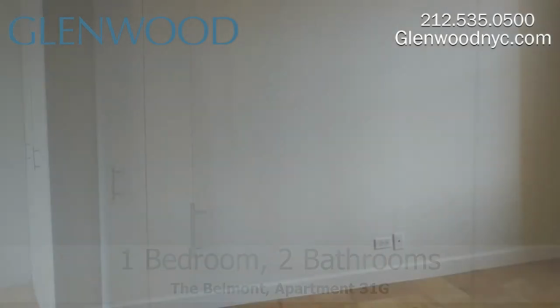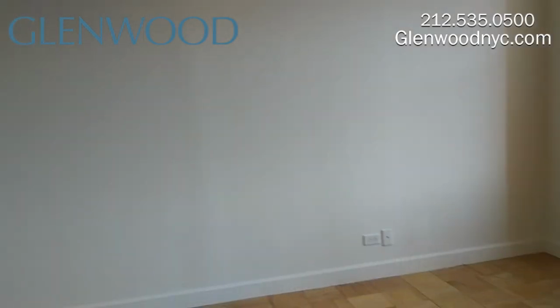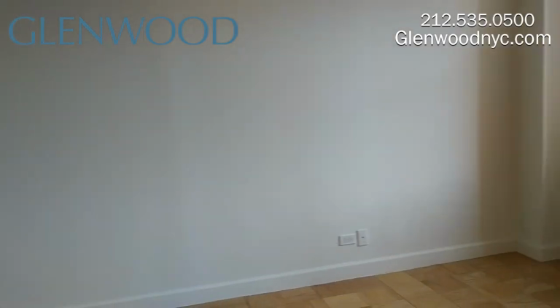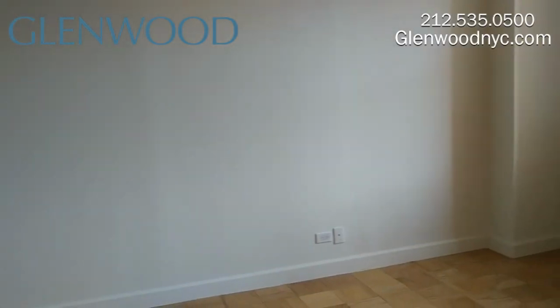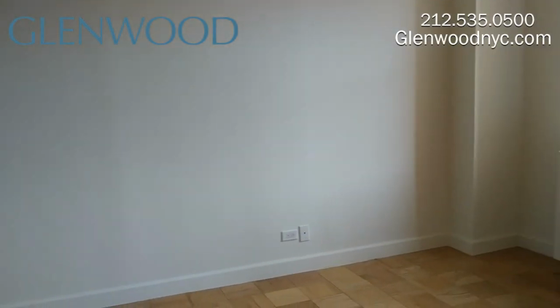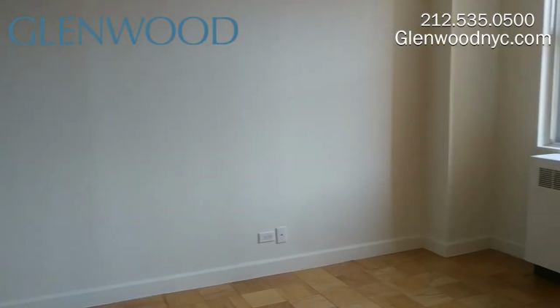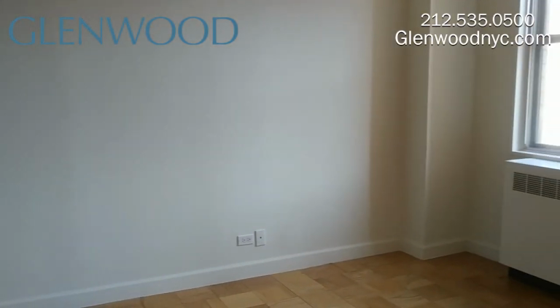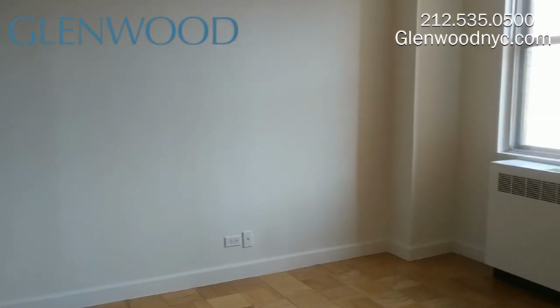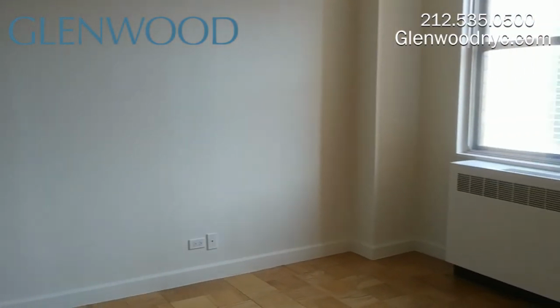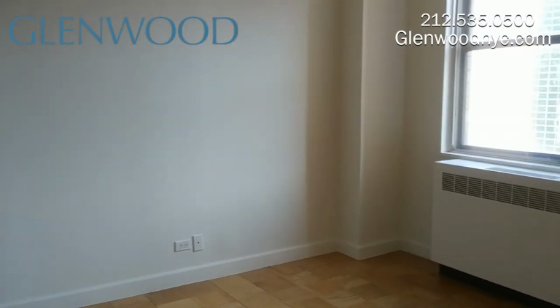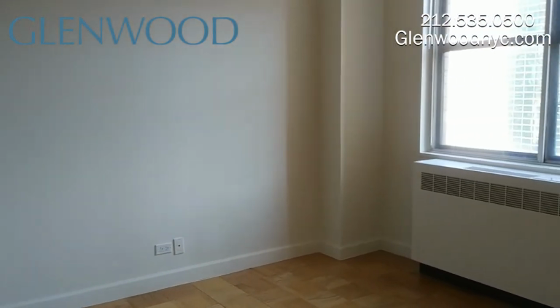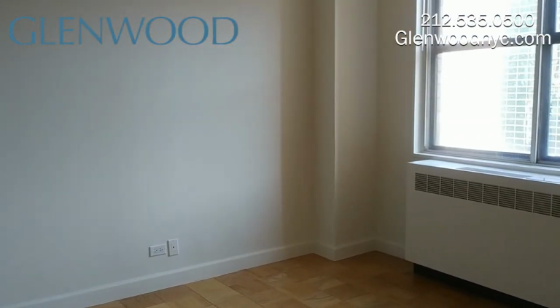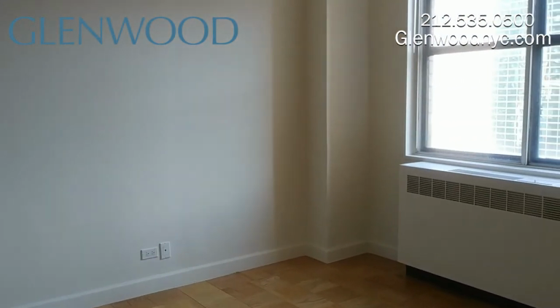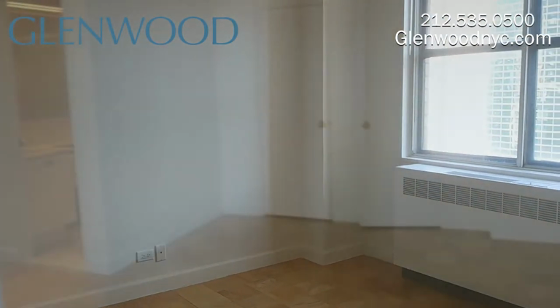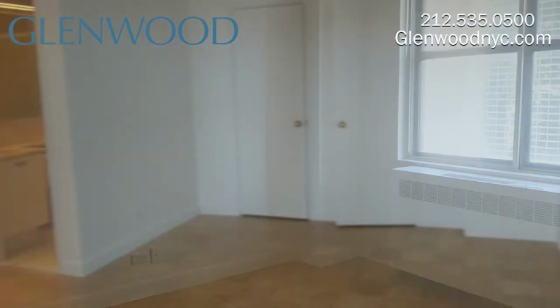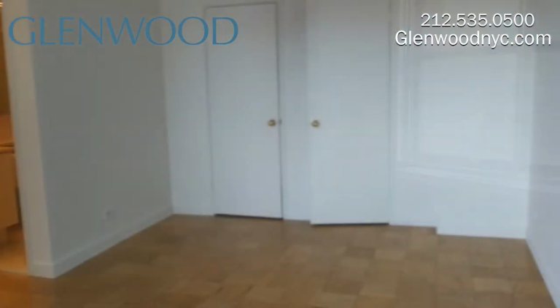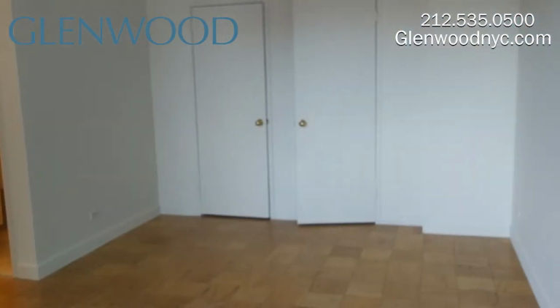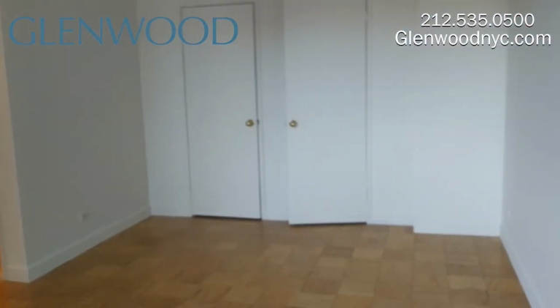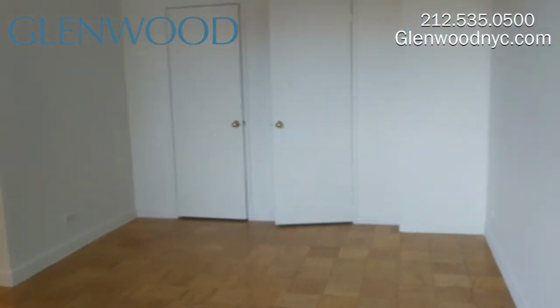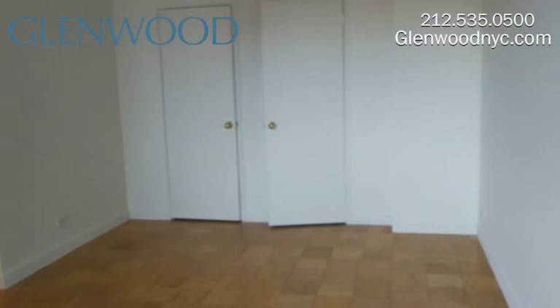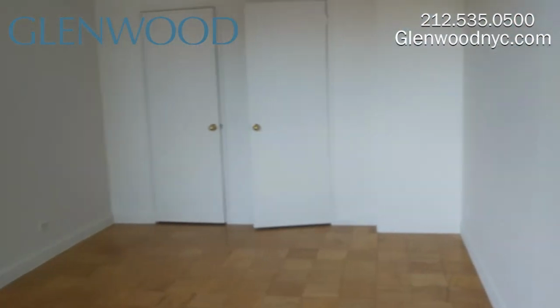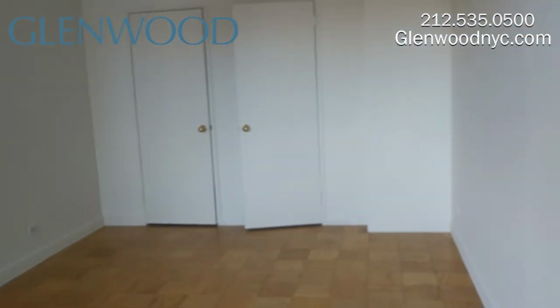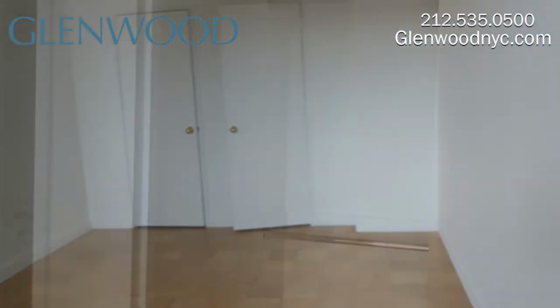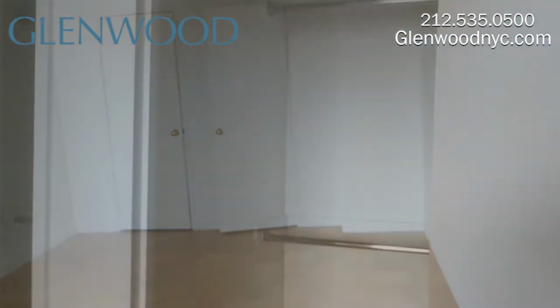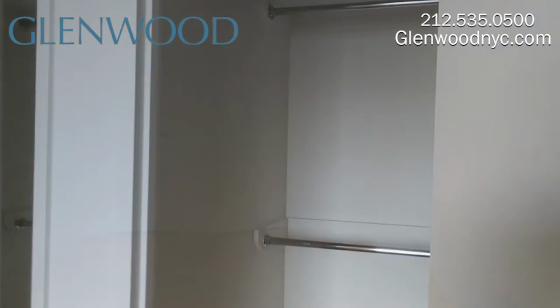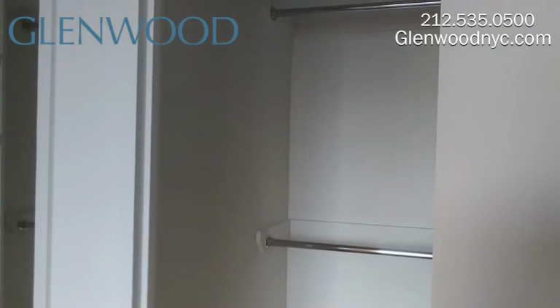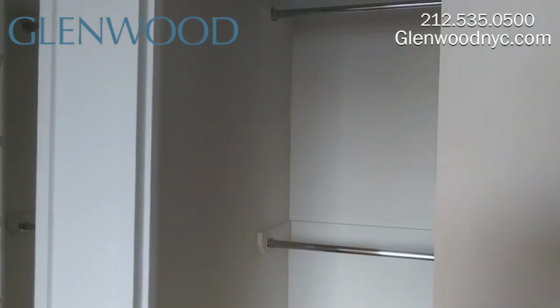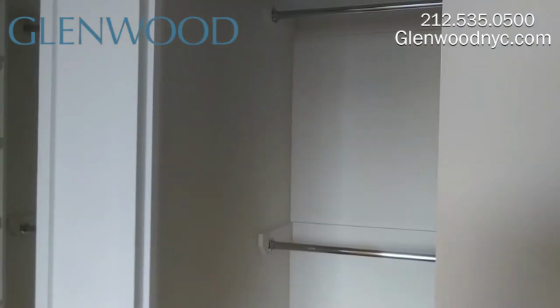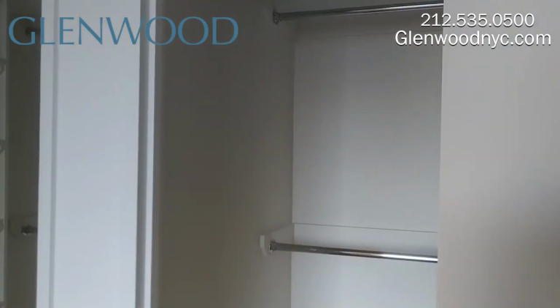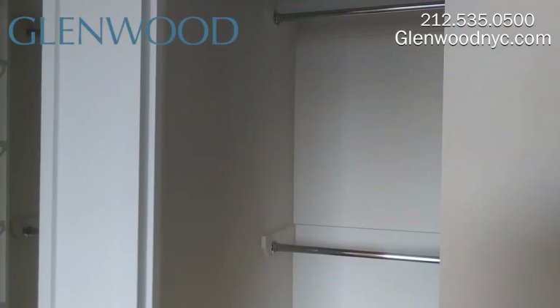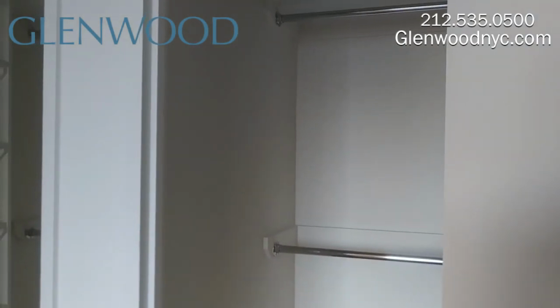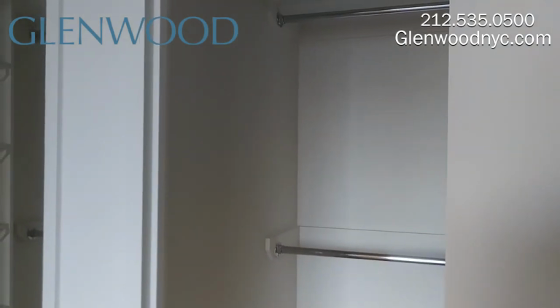This spacious bedroom has plenty of room for a king-size bed set and has two walk-in closets.